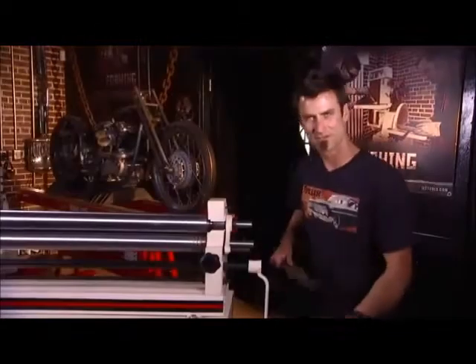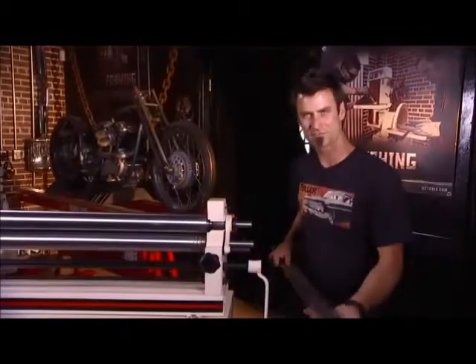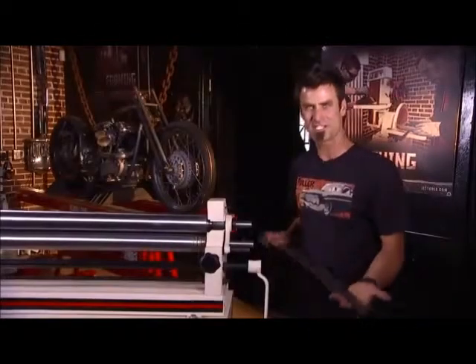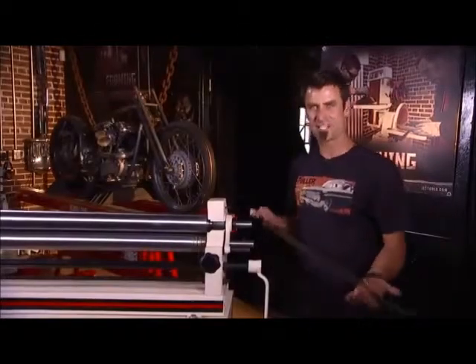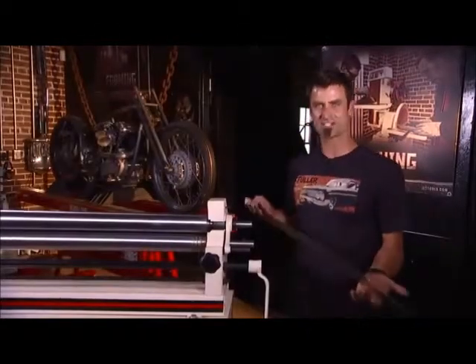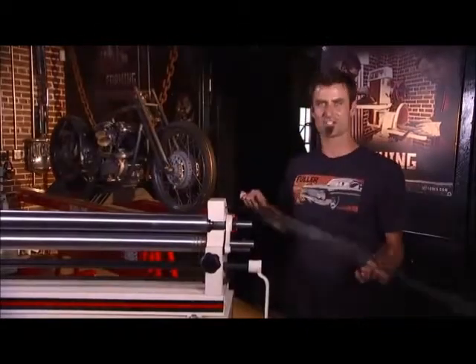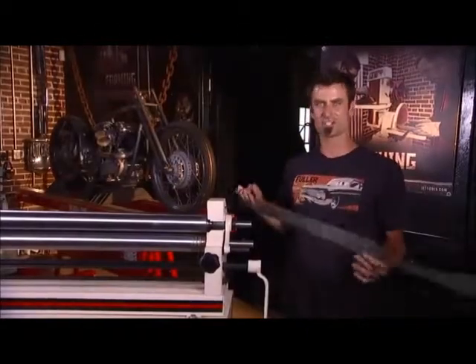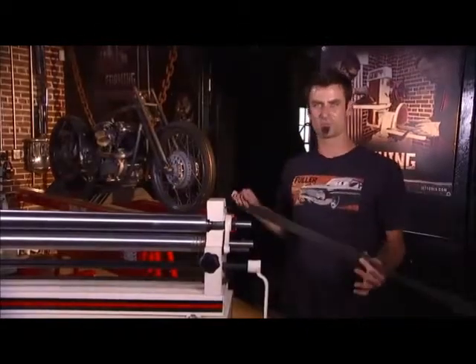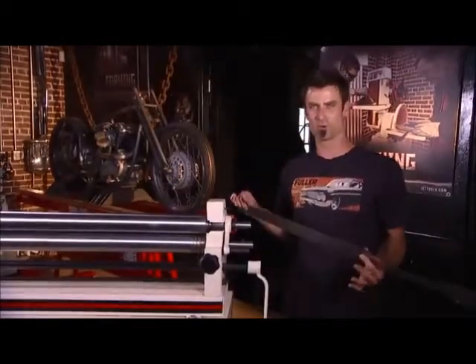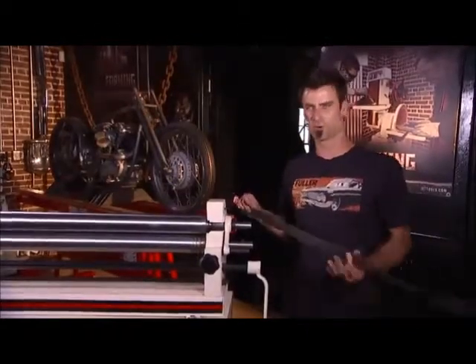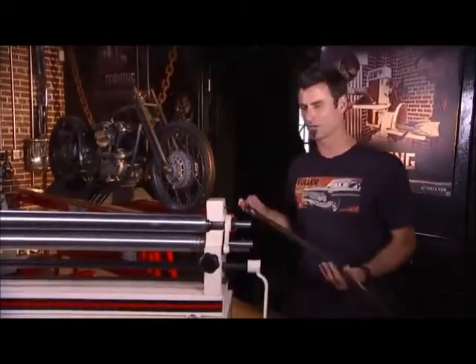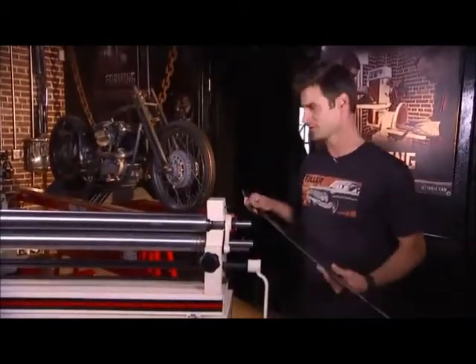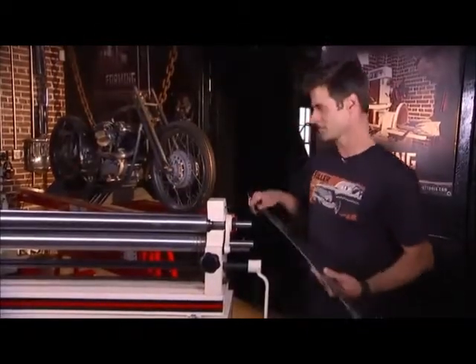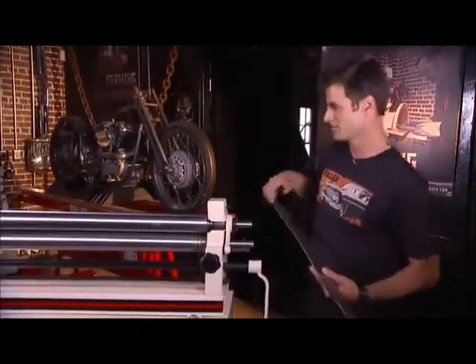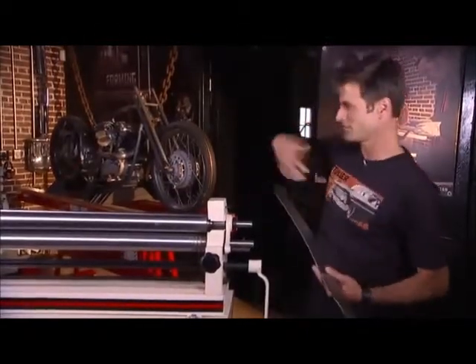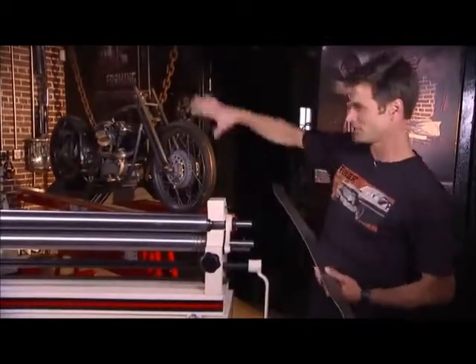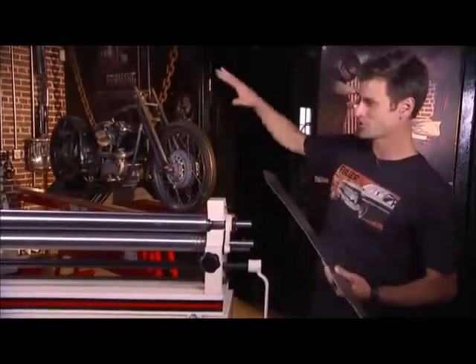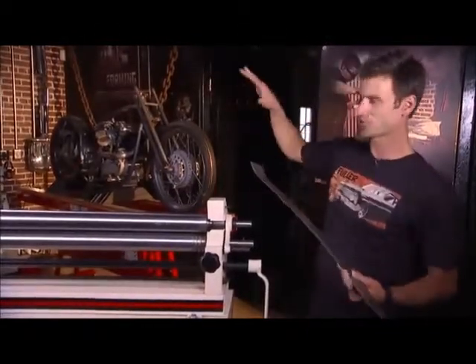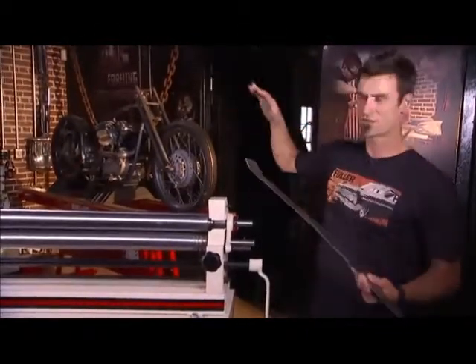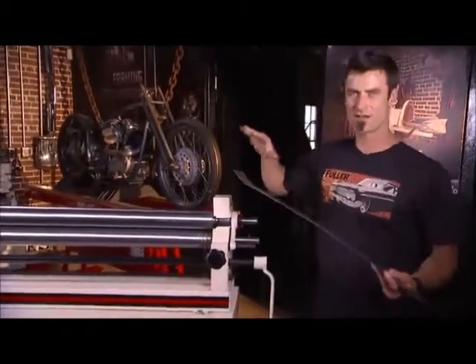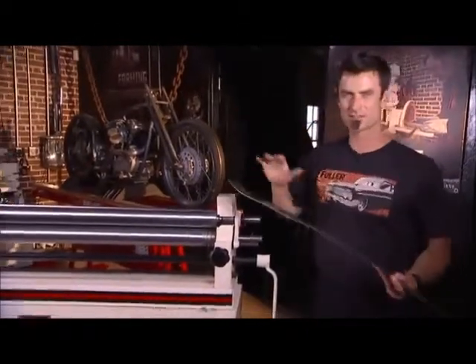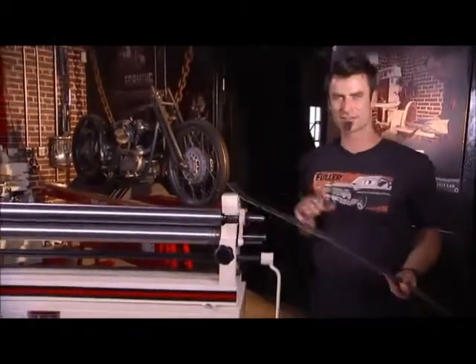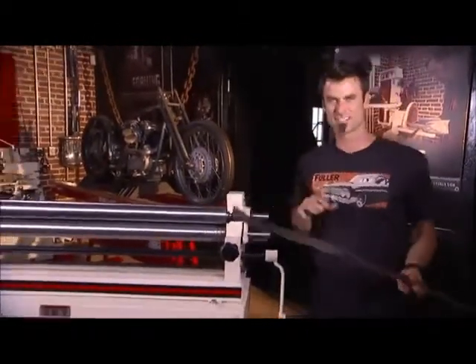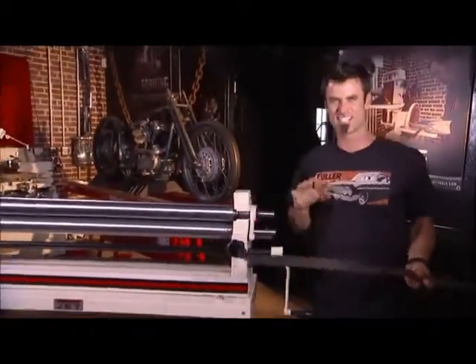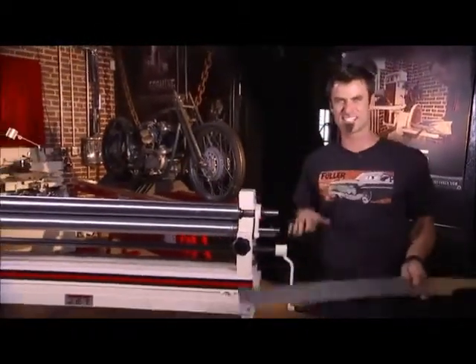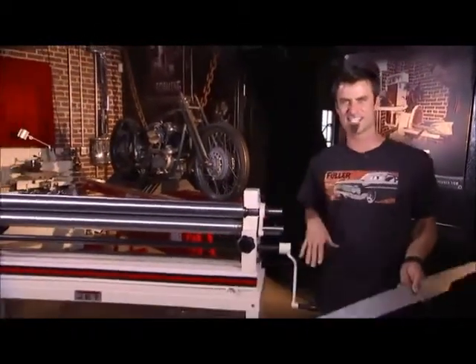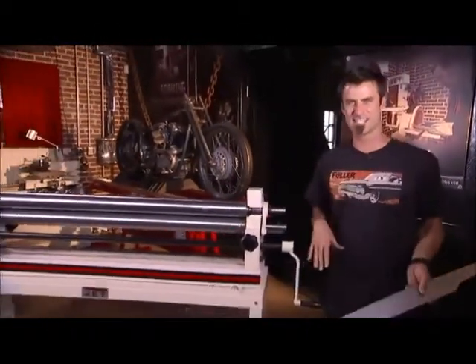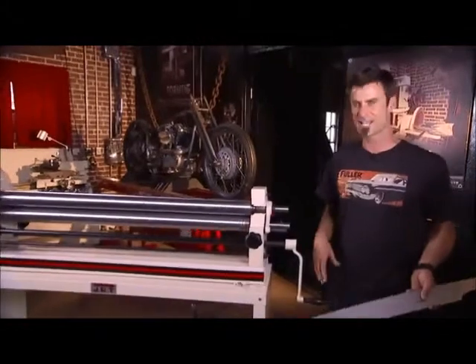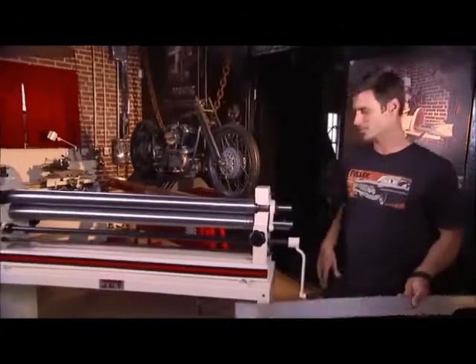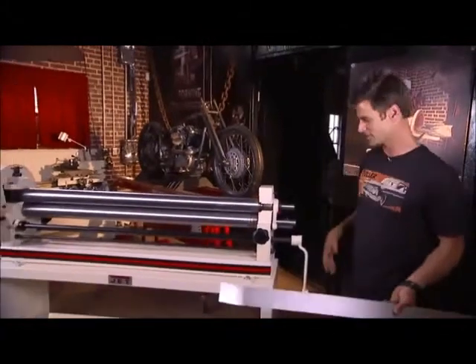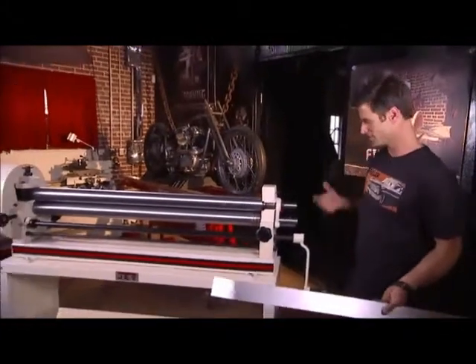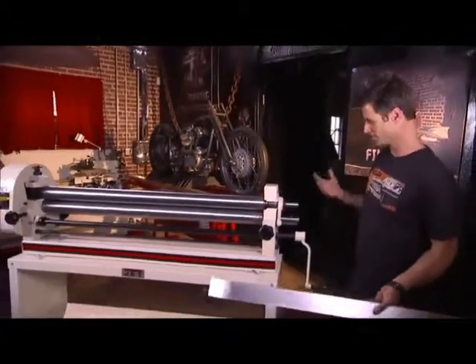50 inch slip roller. 50 inches across, handles 16 gauge material.